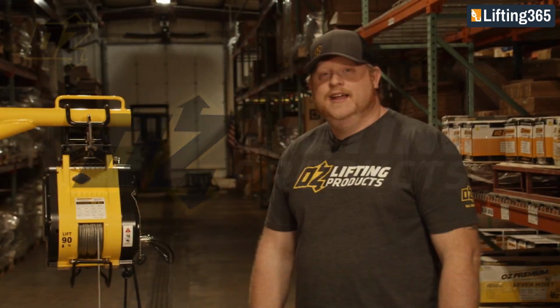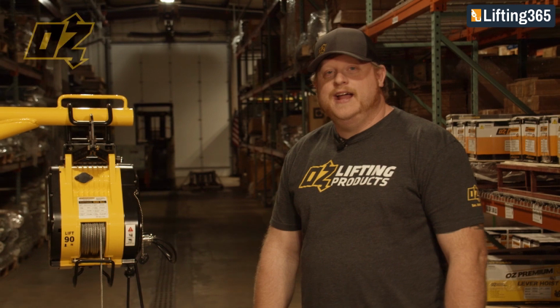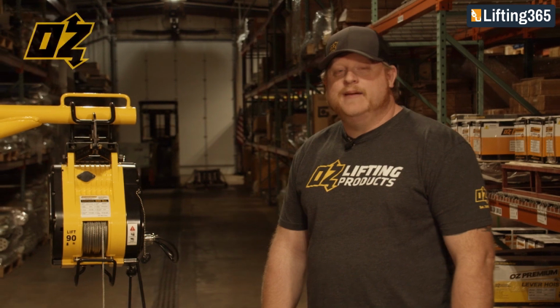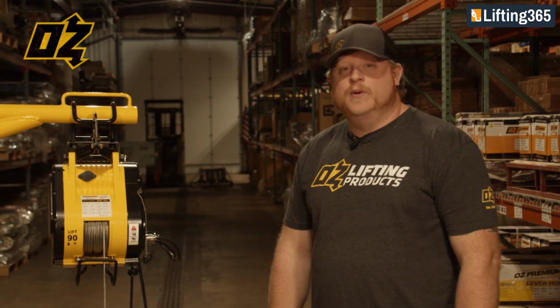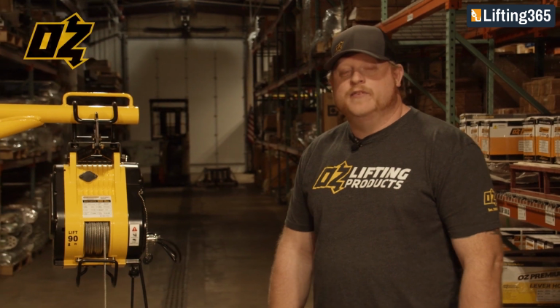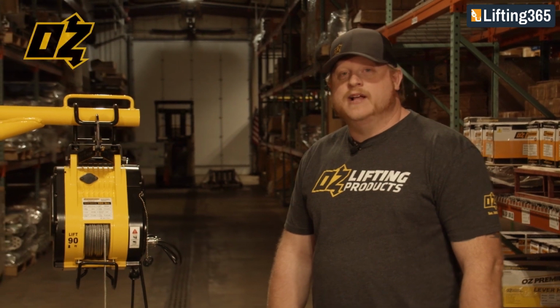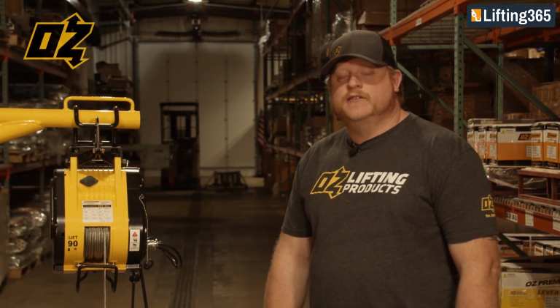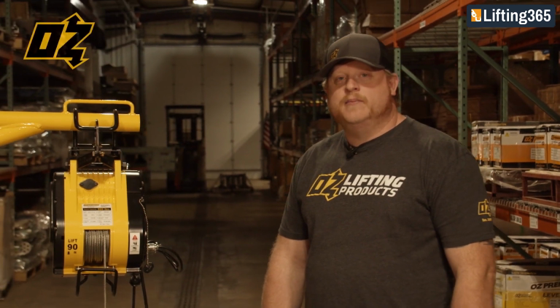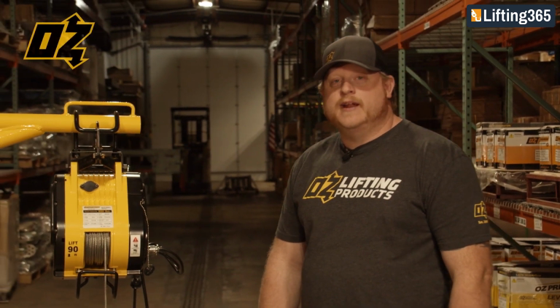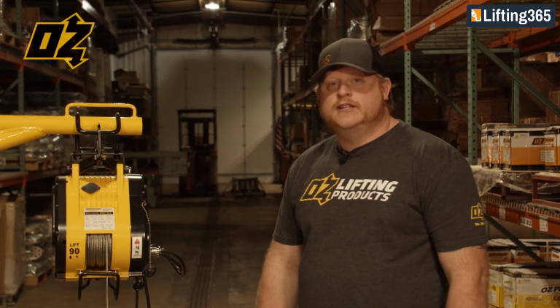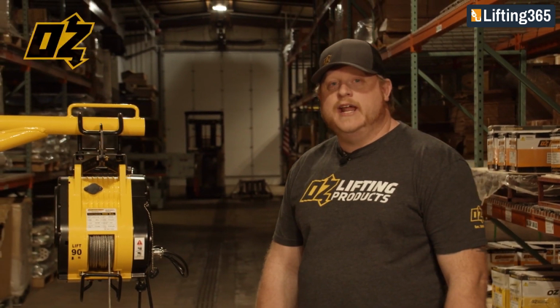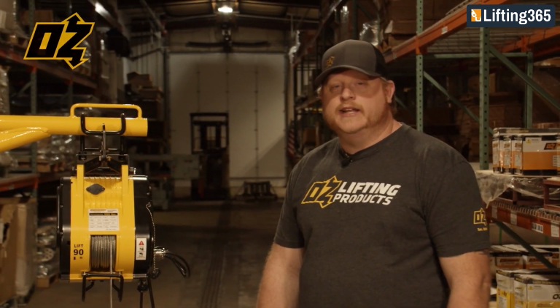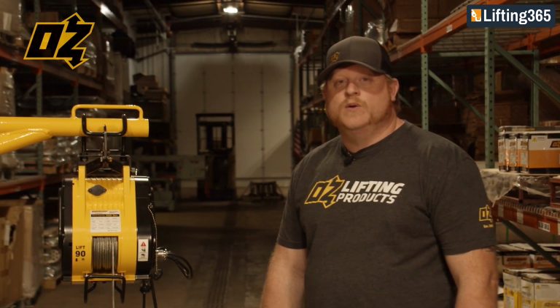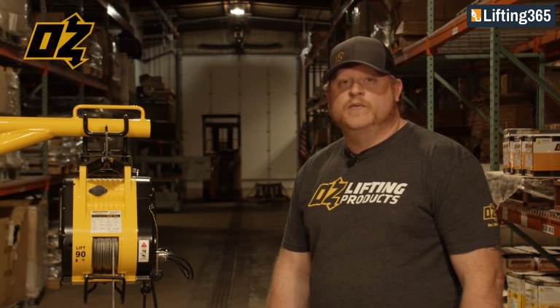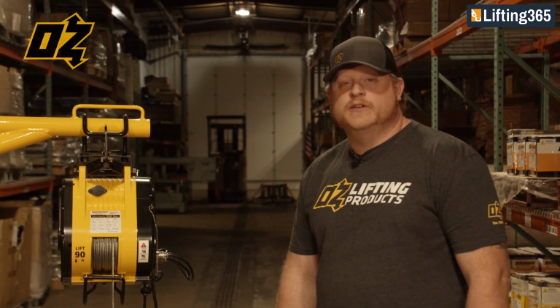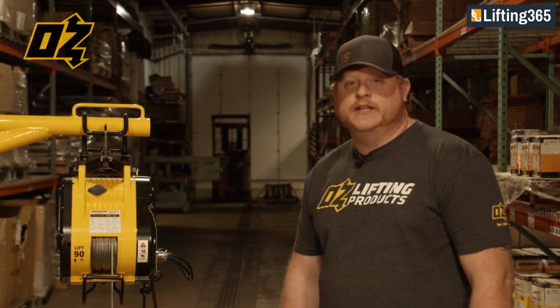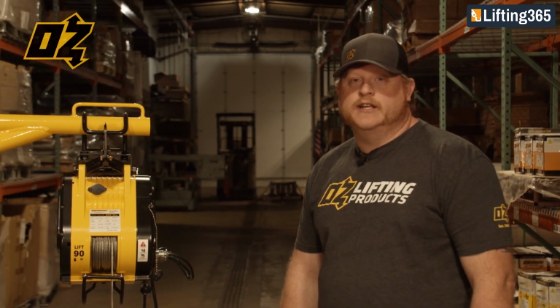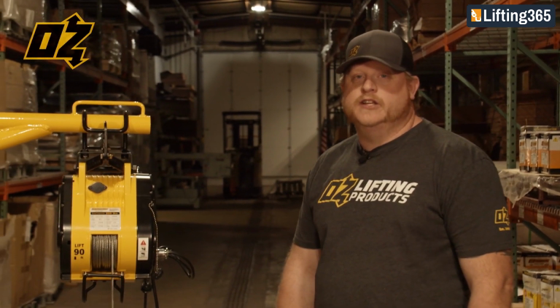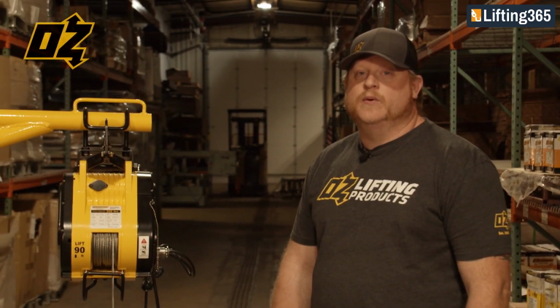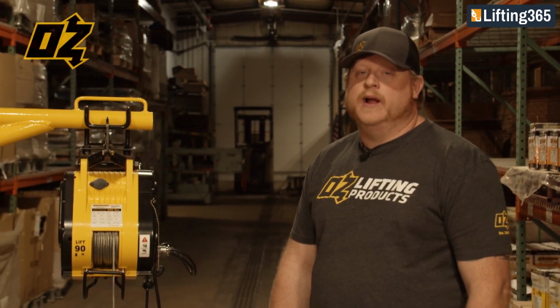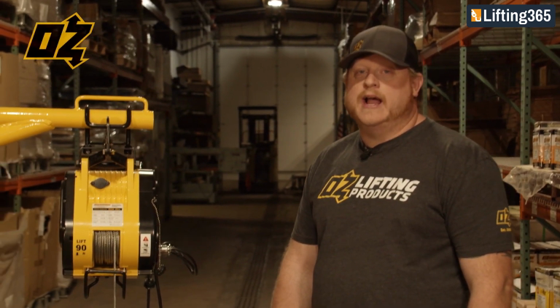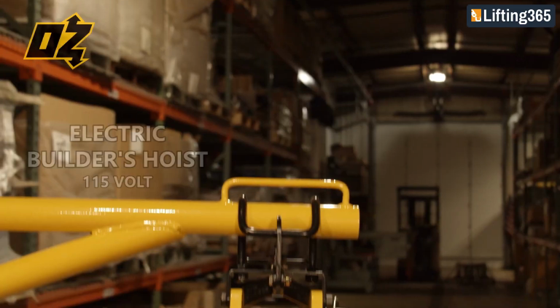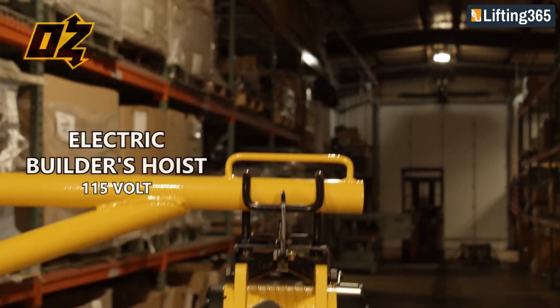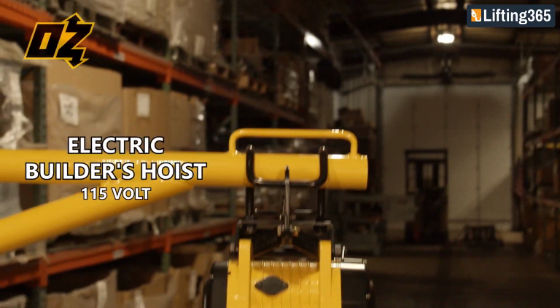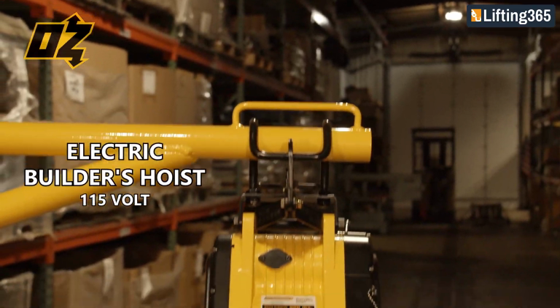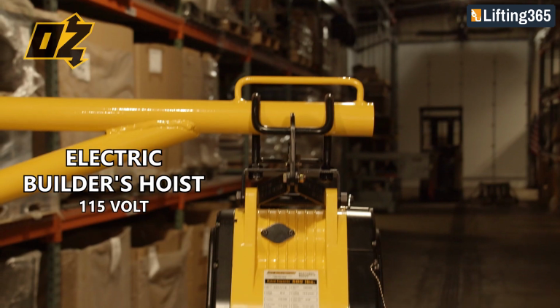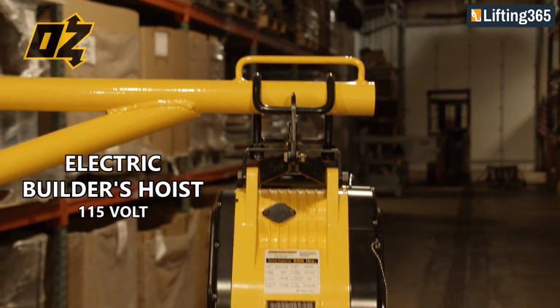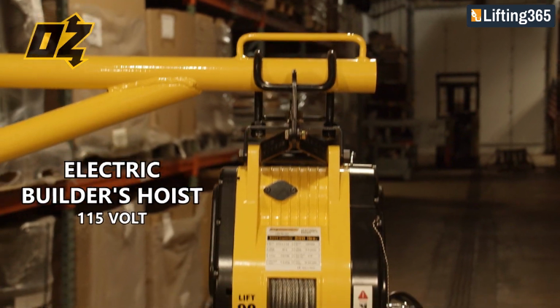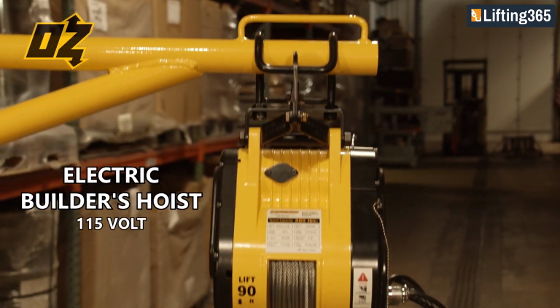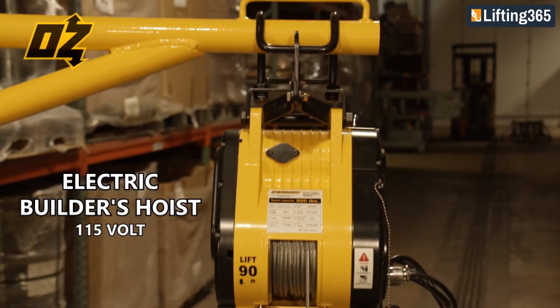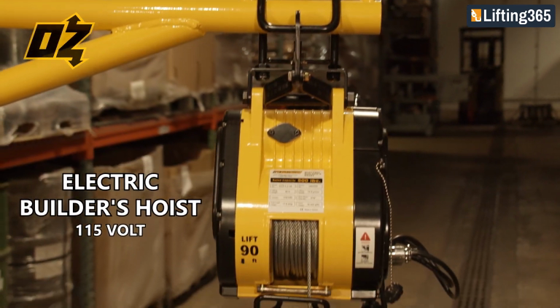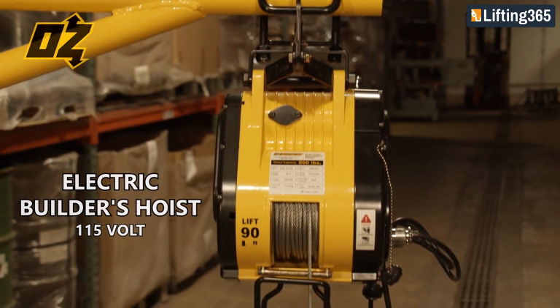Hi, I'm Quinn from OzLifting Products. Today I'd like to go over some things to consider while operating and maintaining your OzBuilder's hoist.